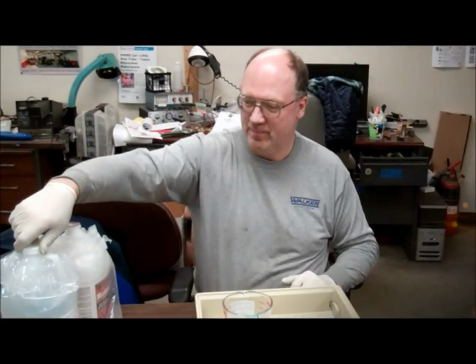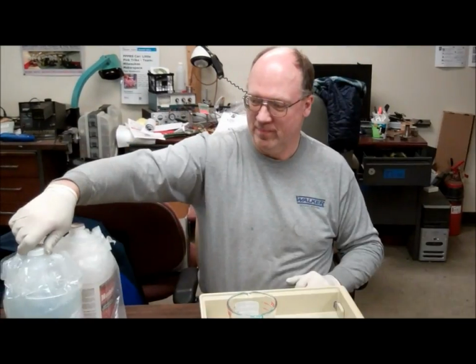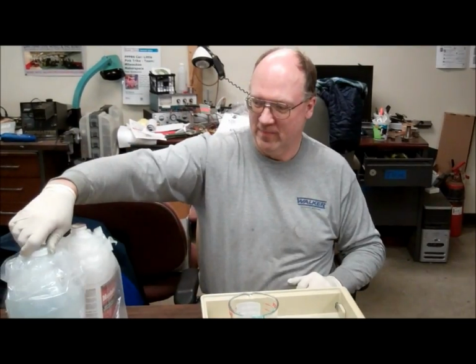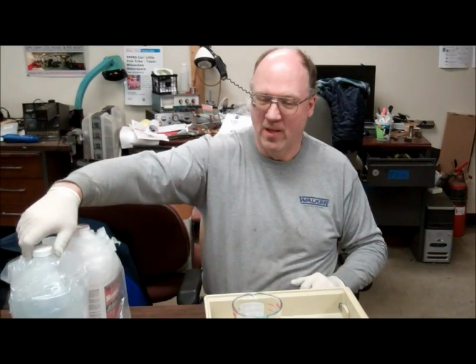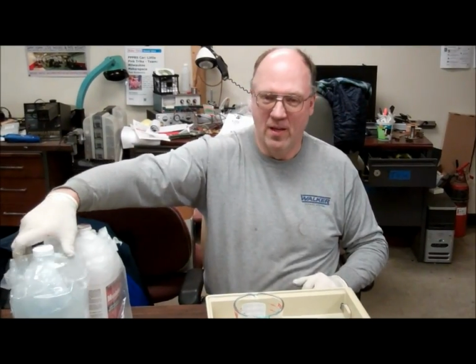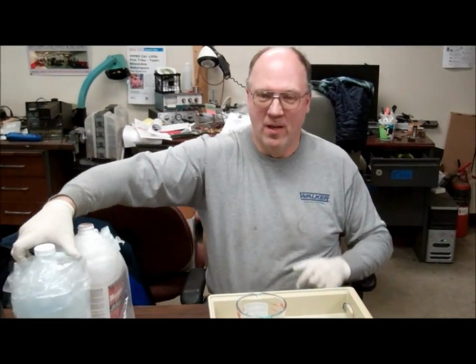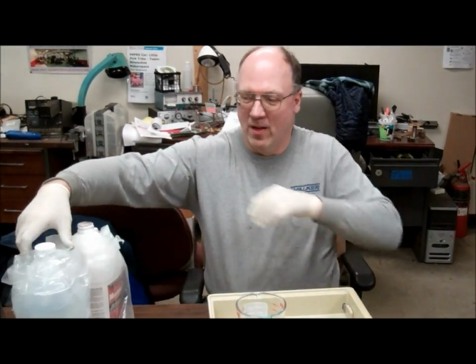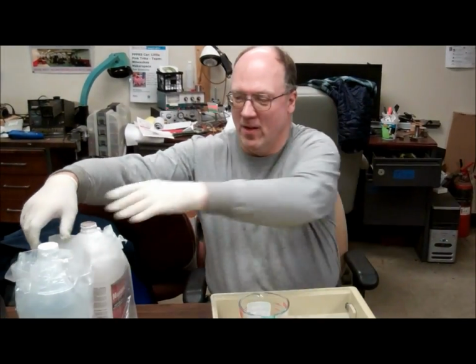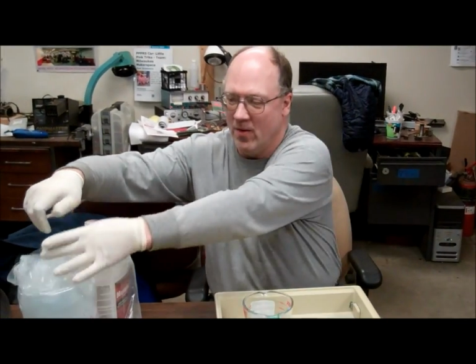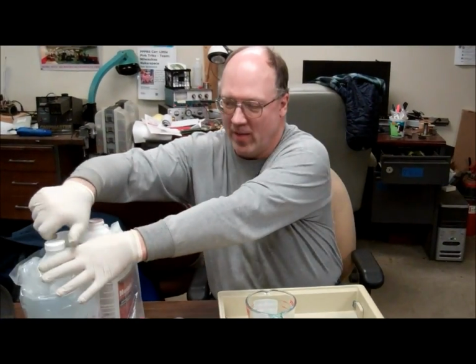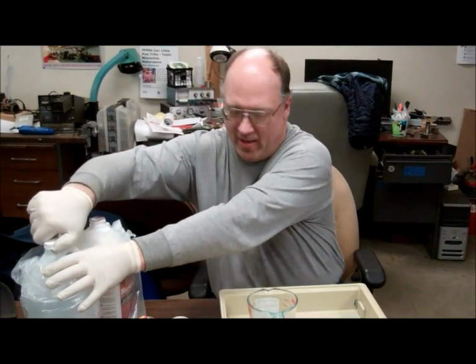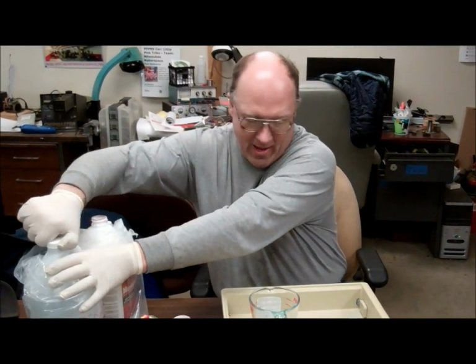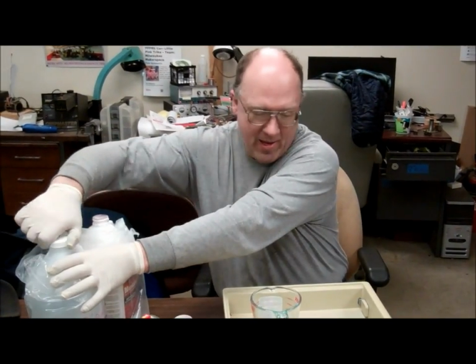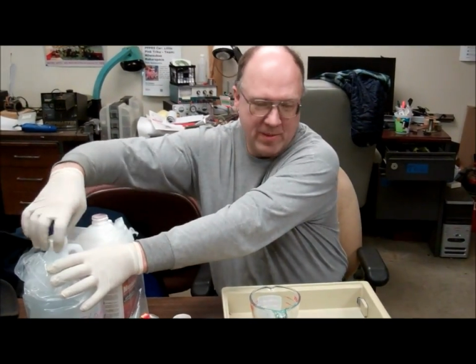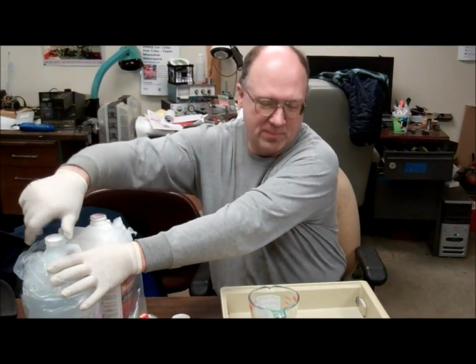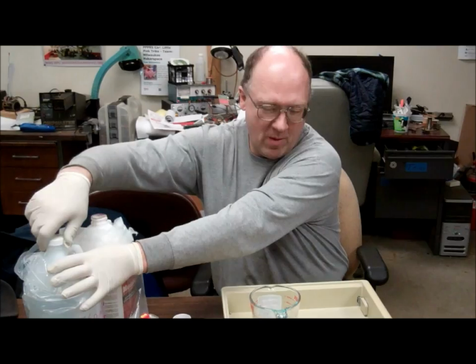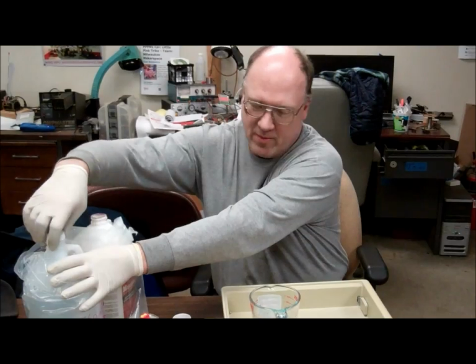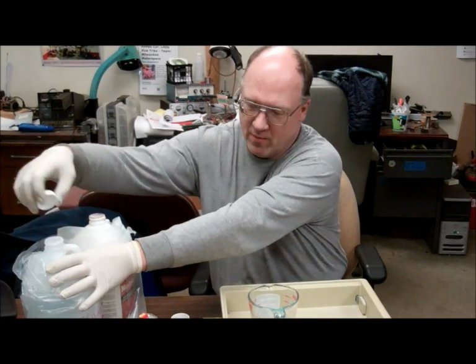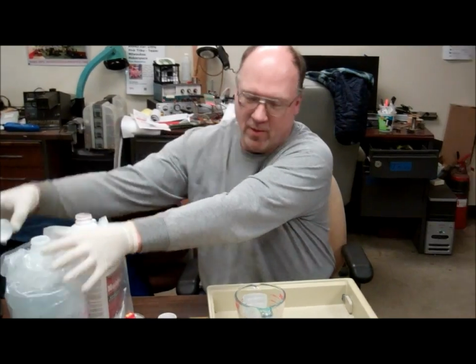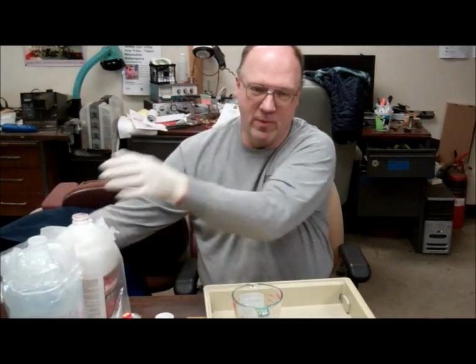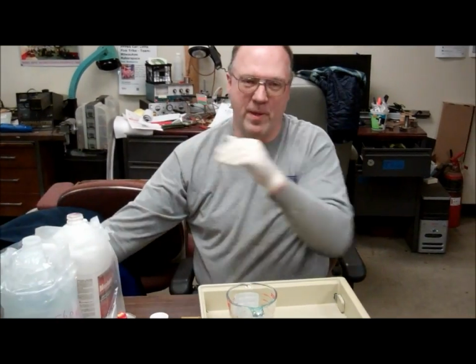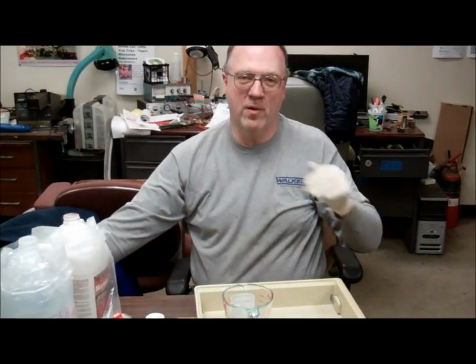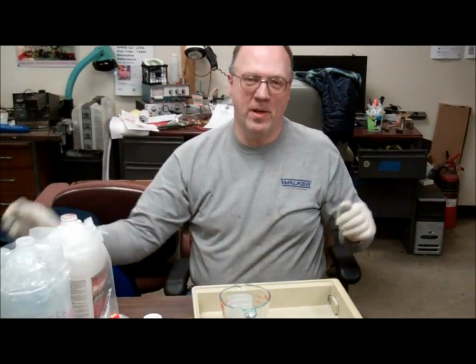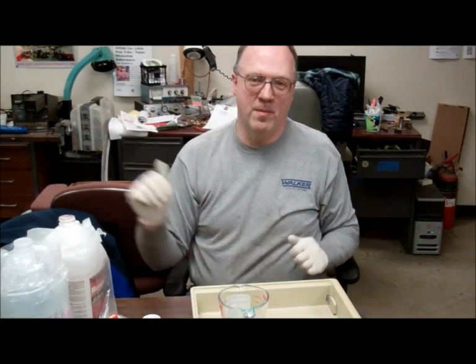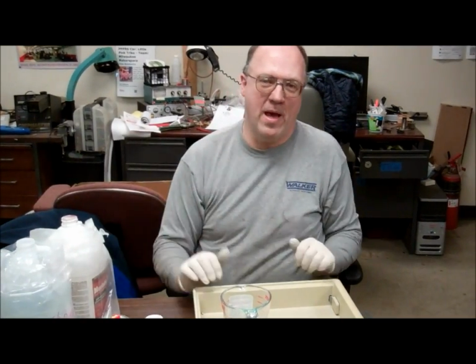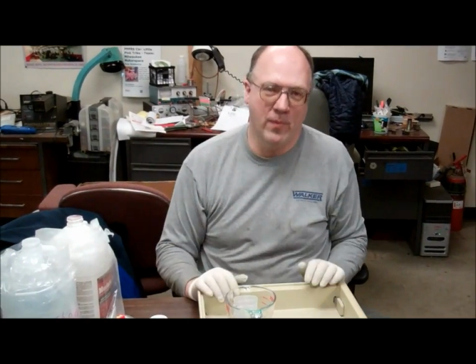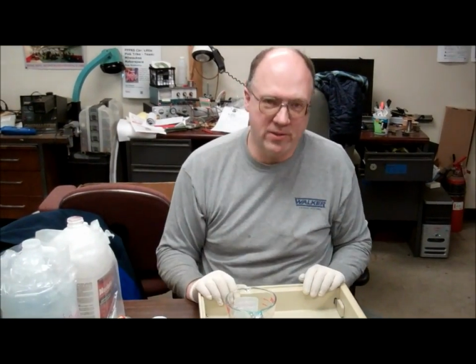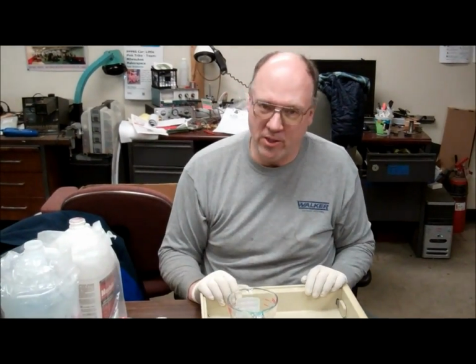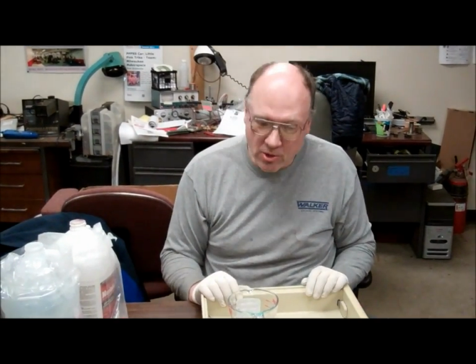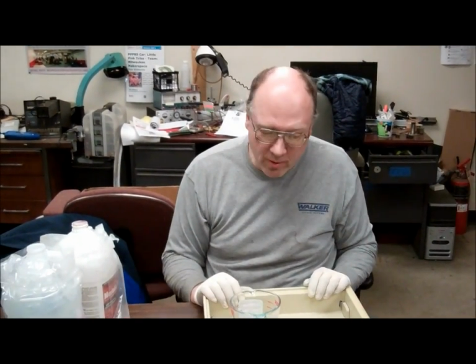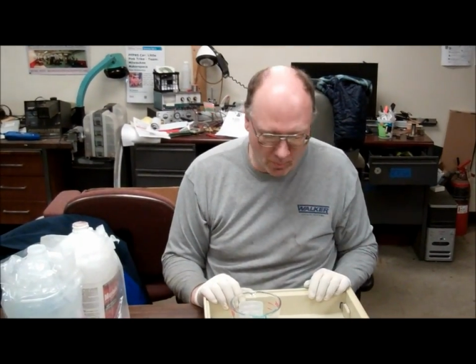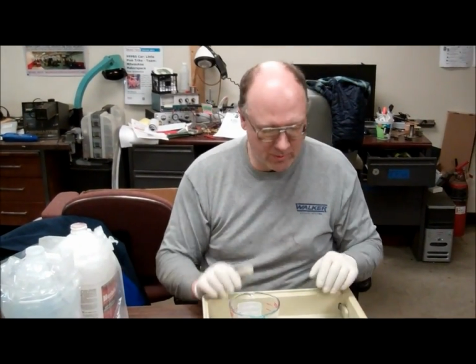Why don't you tell us what we're up to today. I have been experimenting around with bigger, better, and badder ways to etch circuit boards.